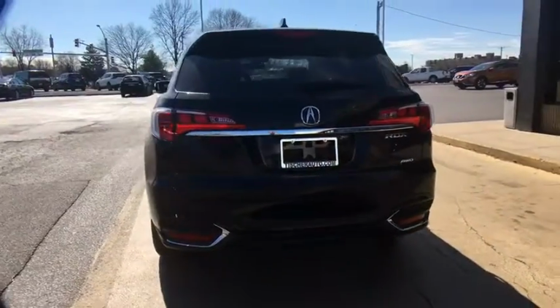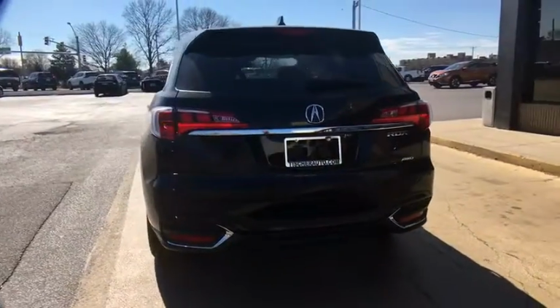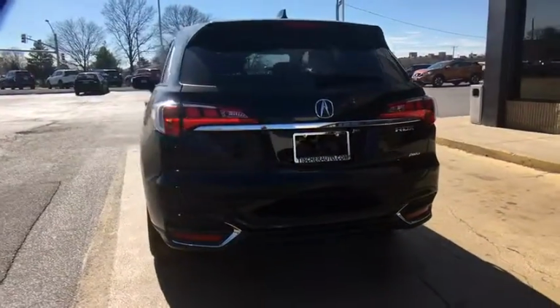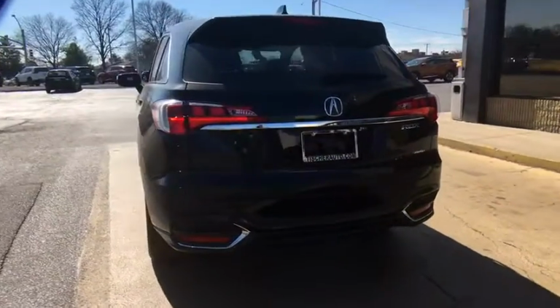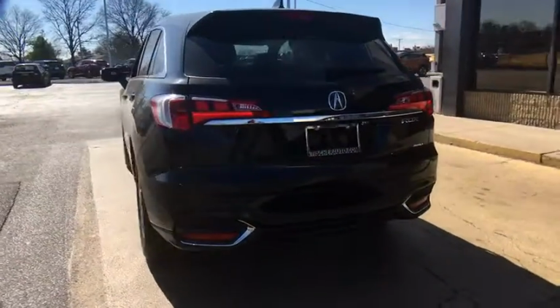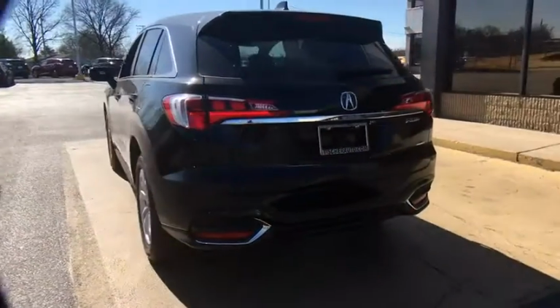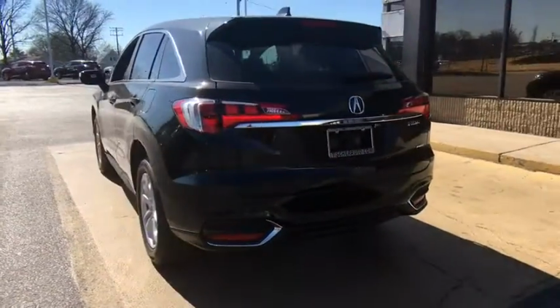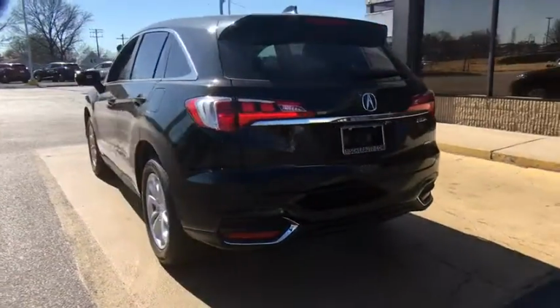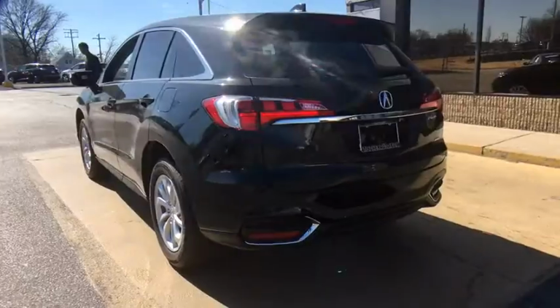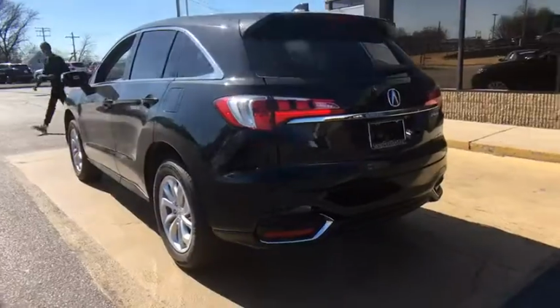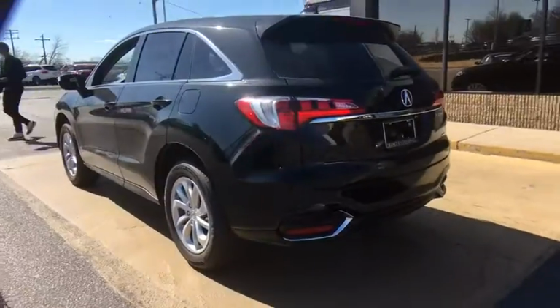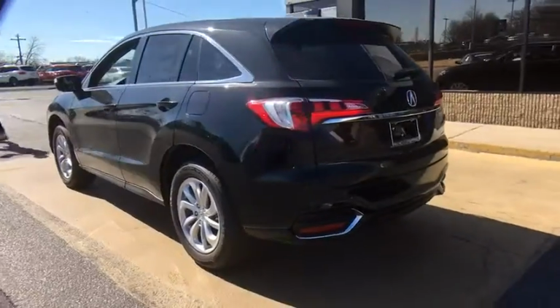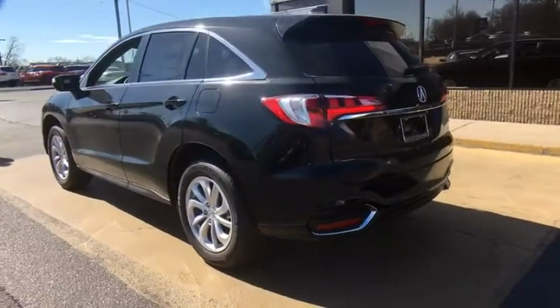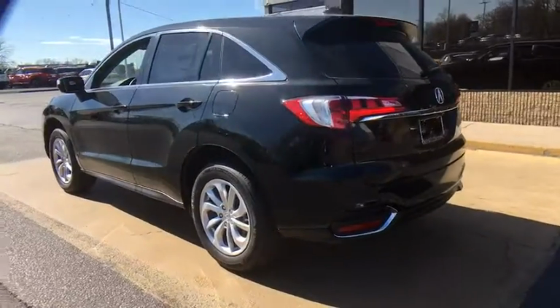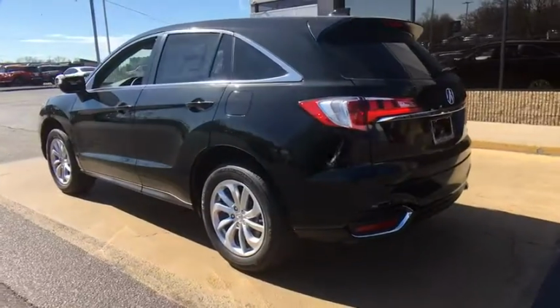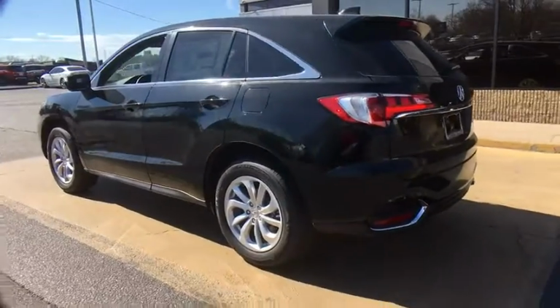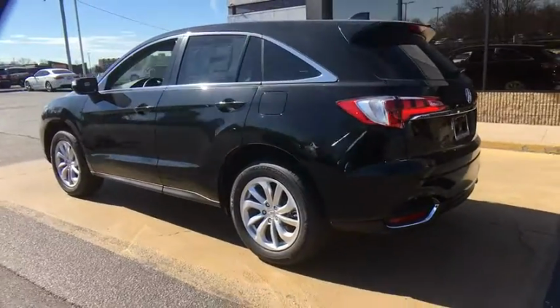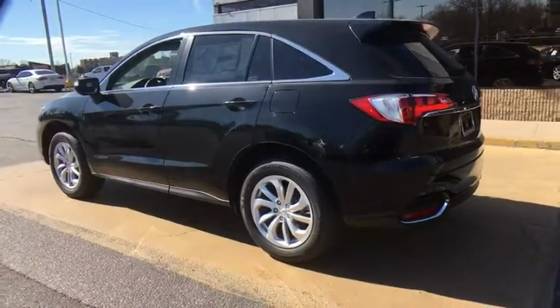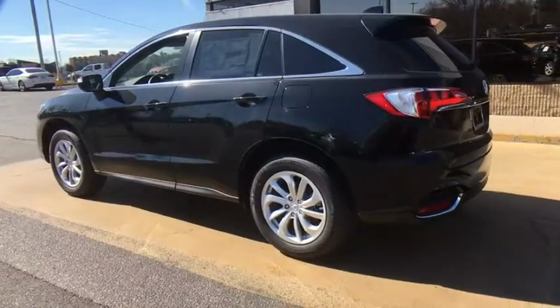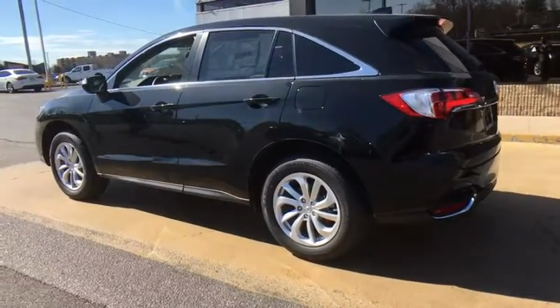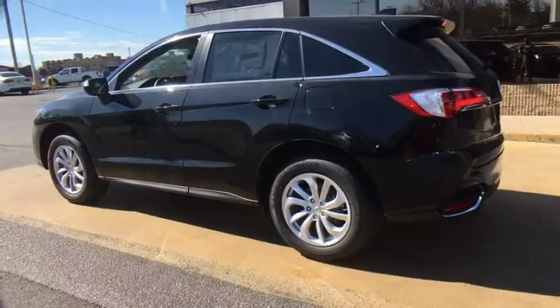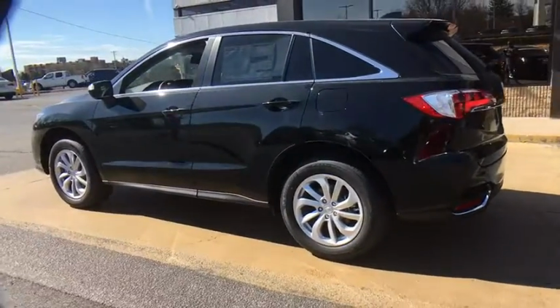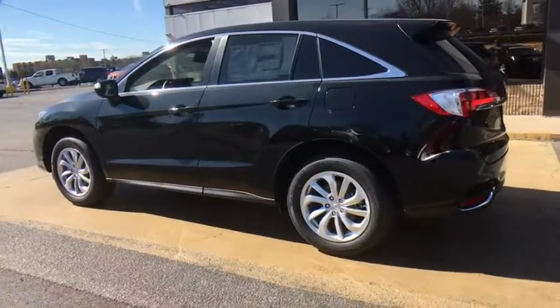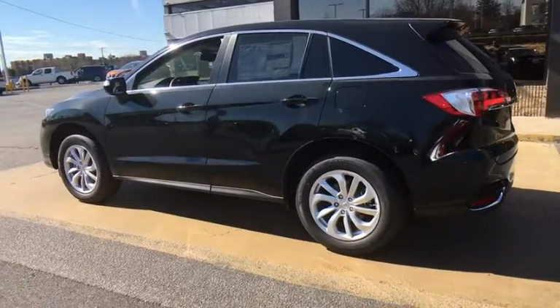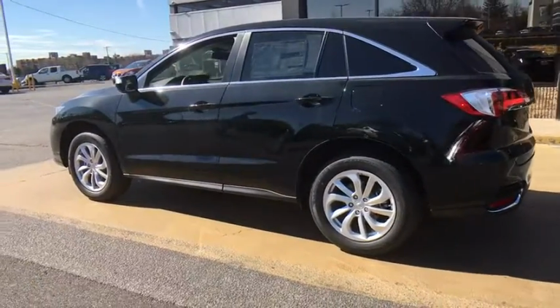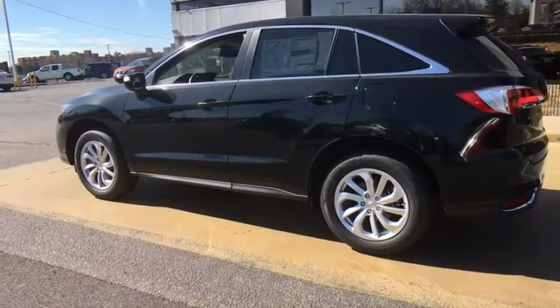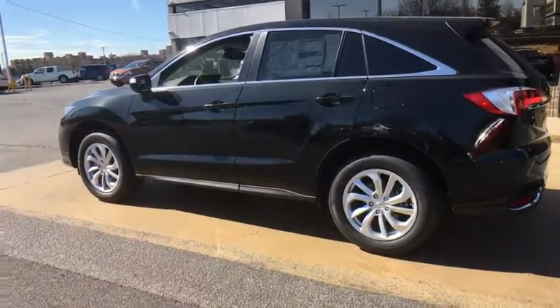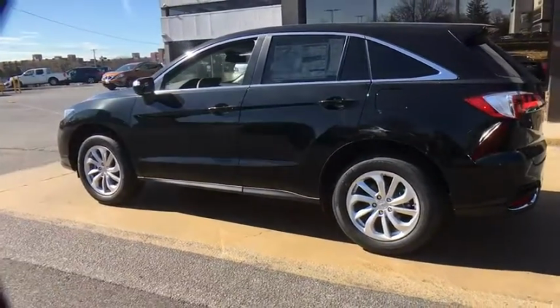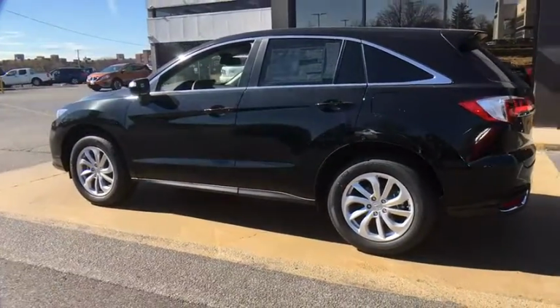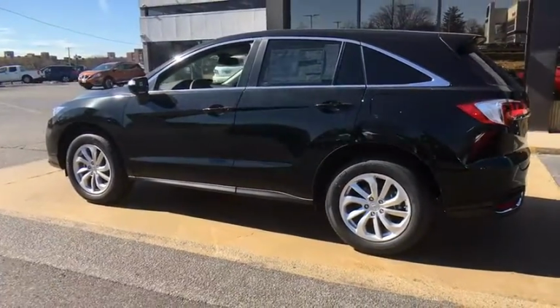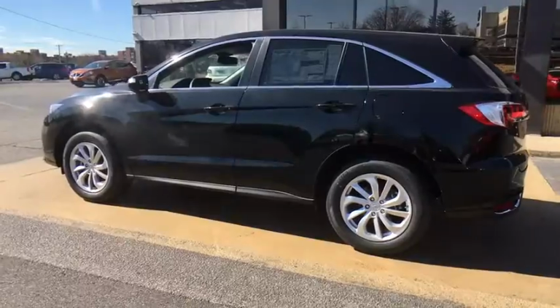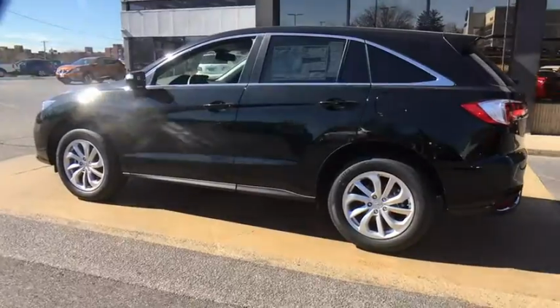Moonroof, leather-wrapped steering wheel, adjustable steering wheel, power steering, keyless start, cruise control, auto-dimming rear-view mirror.